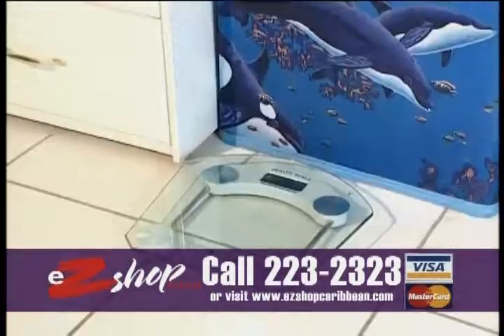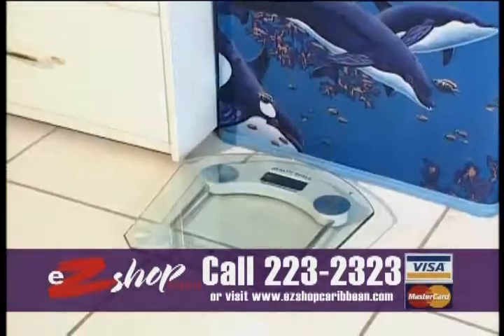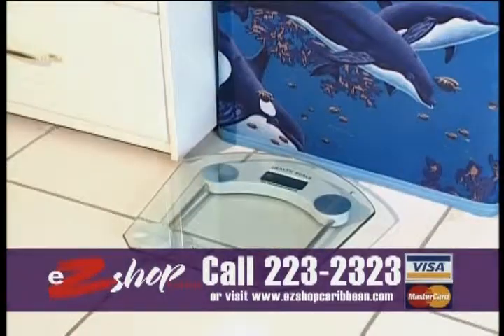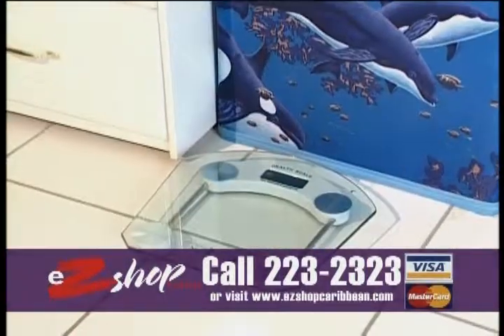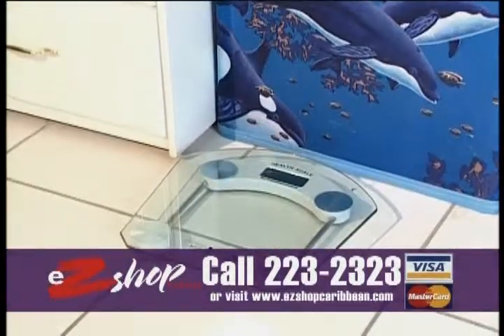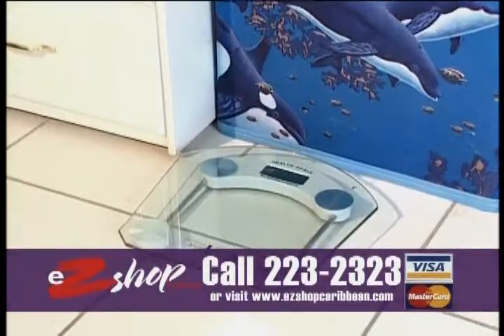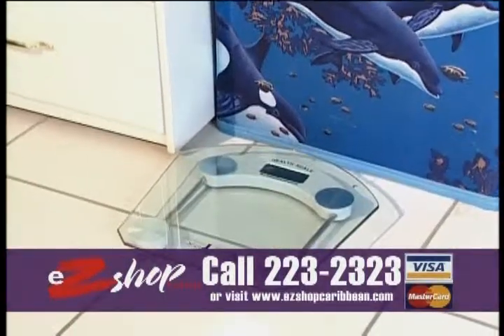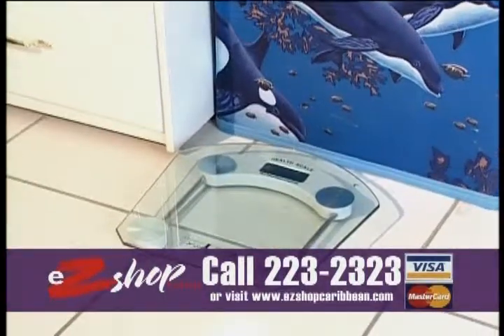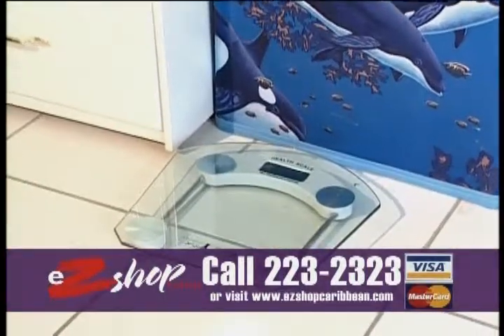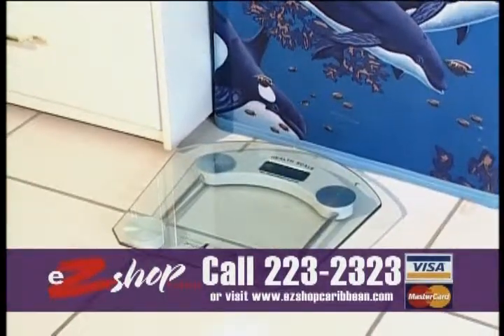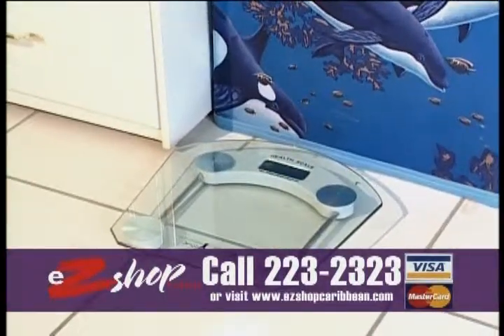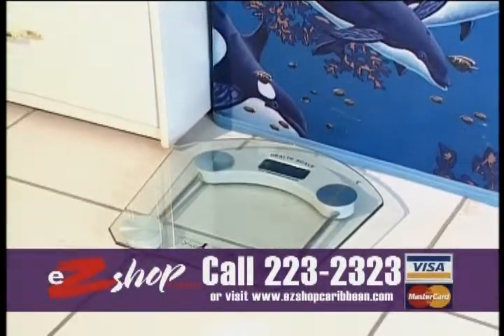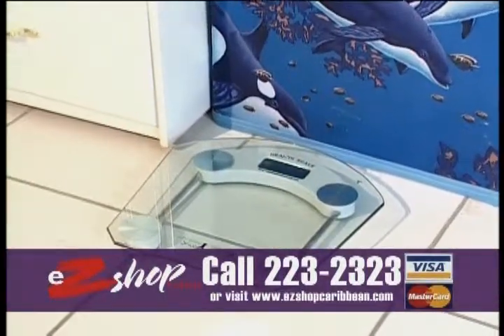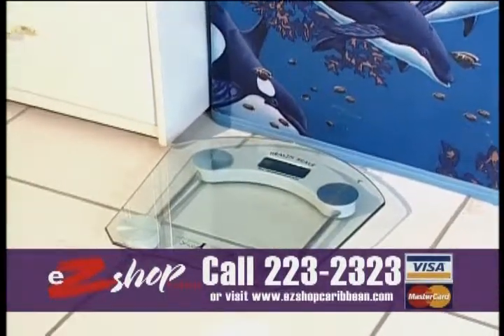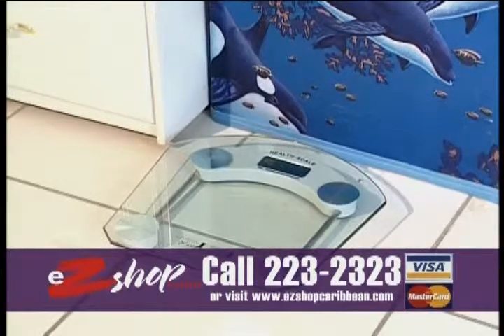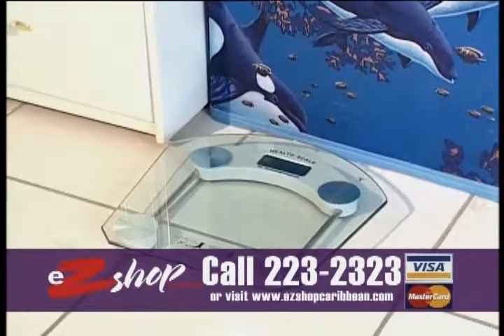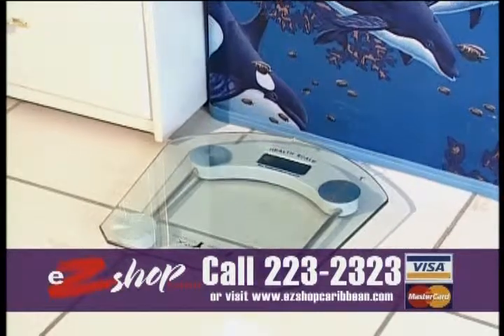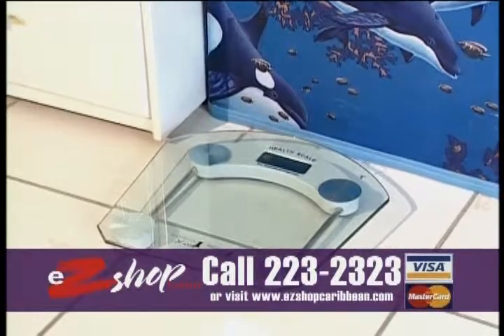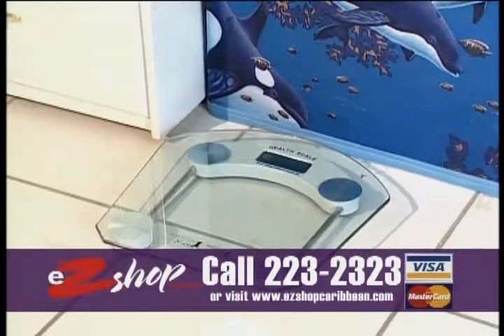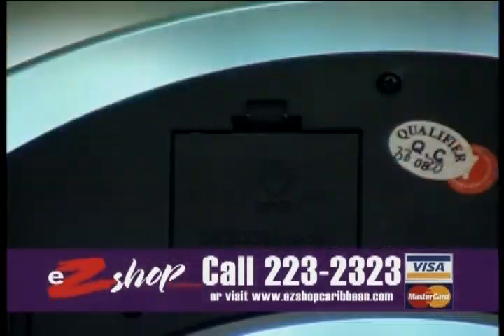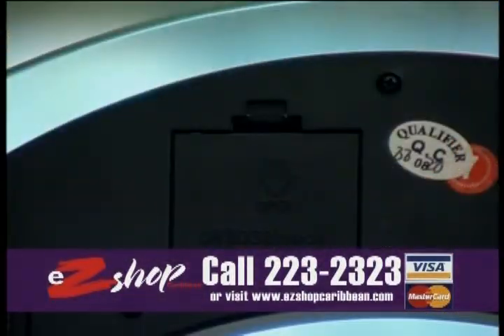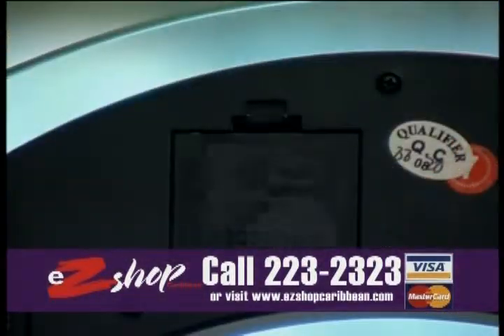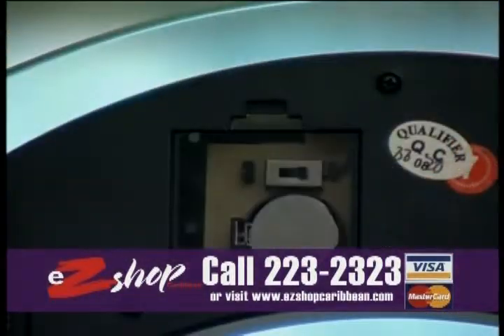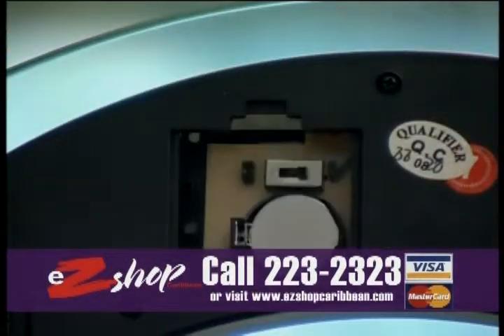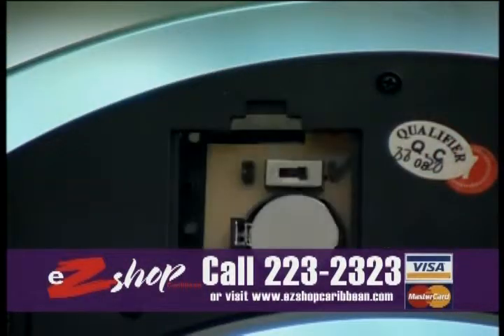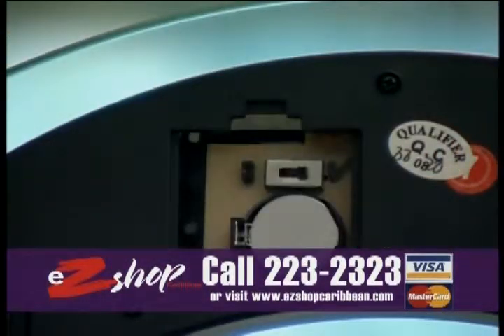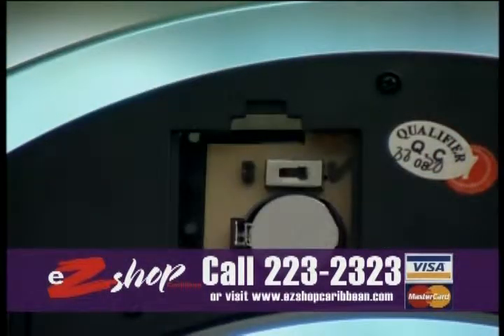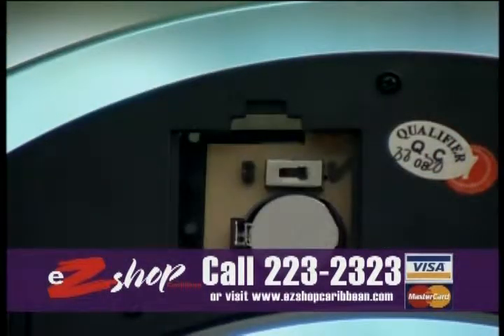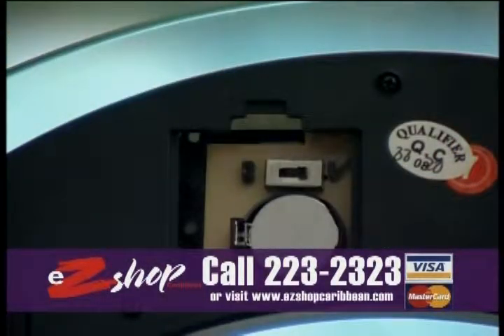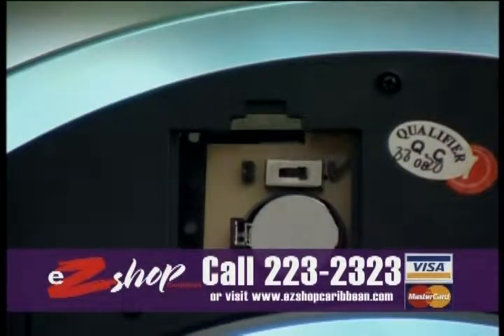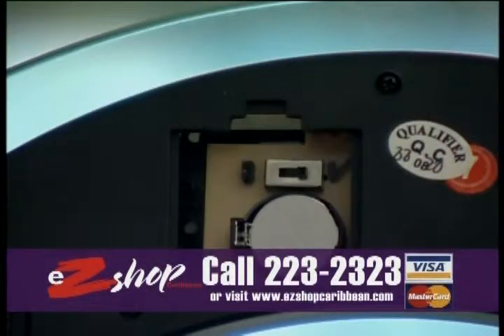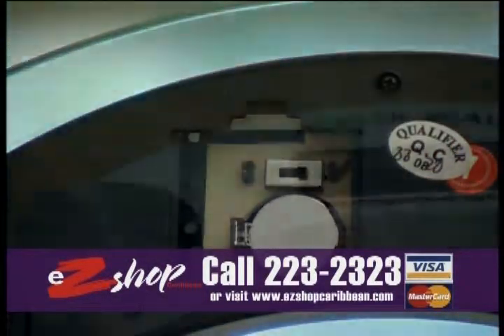The Glass Precision Electronic Scale is engineered to the highest precision standards with semiconductor technology and comes with a replaceable lithium battery.